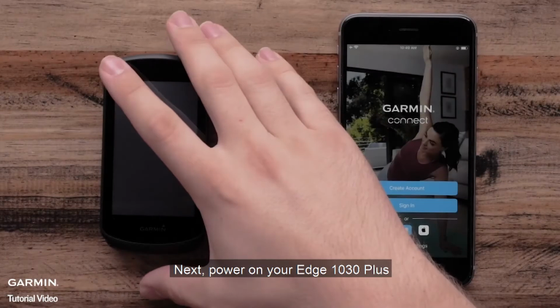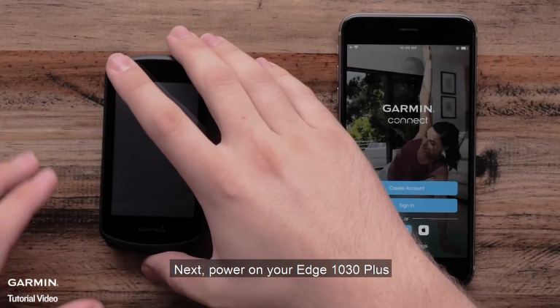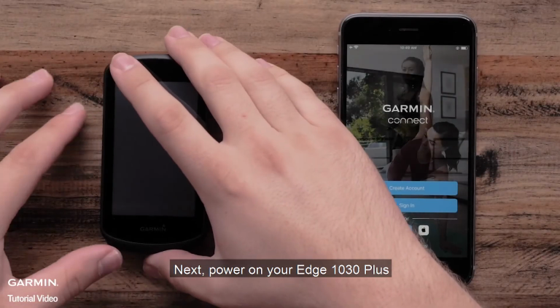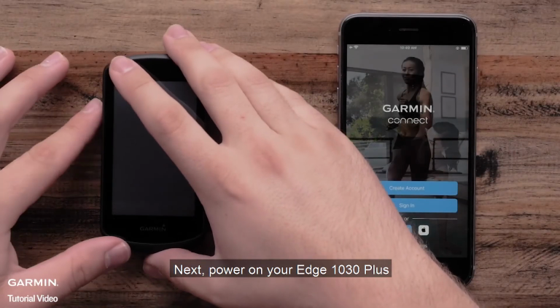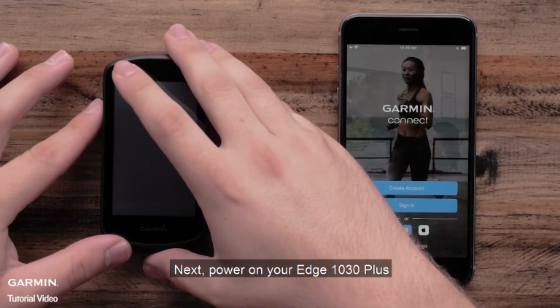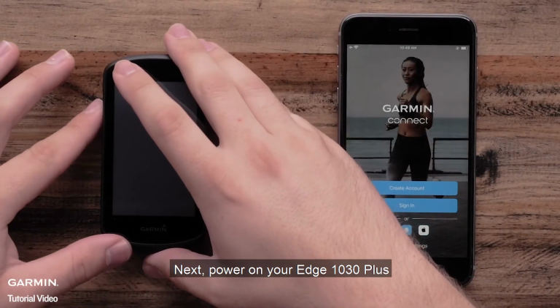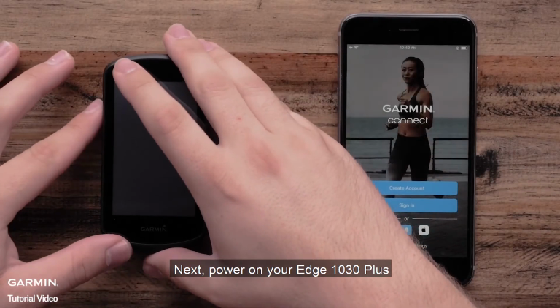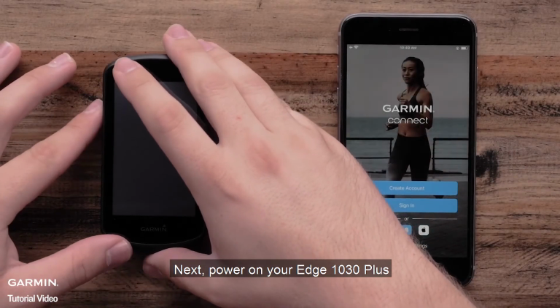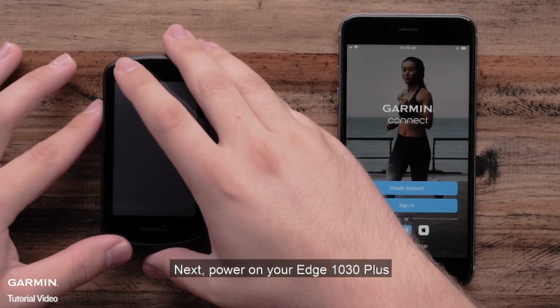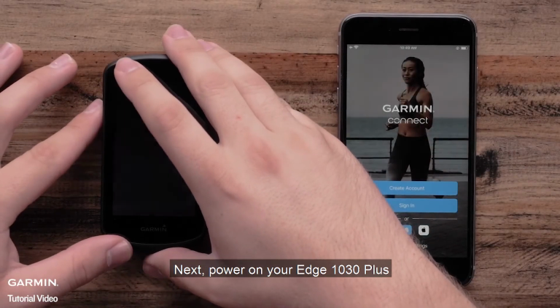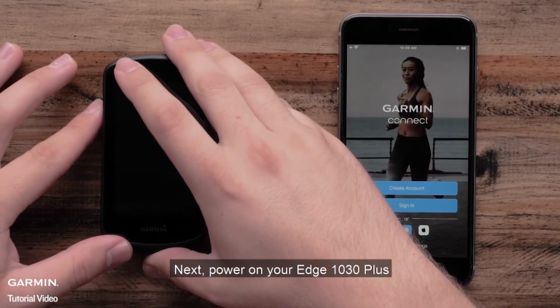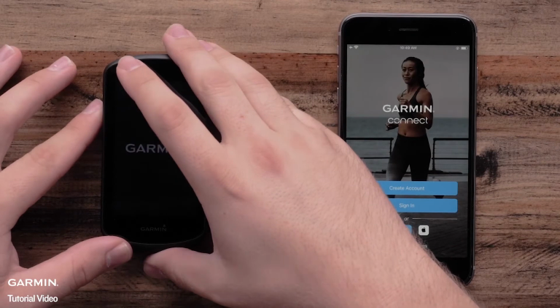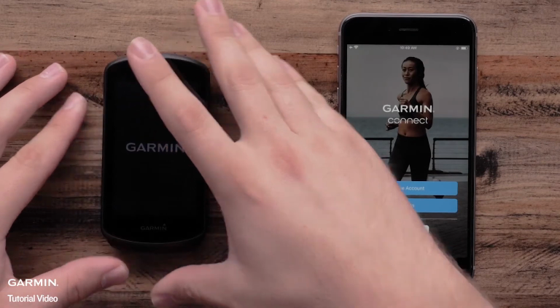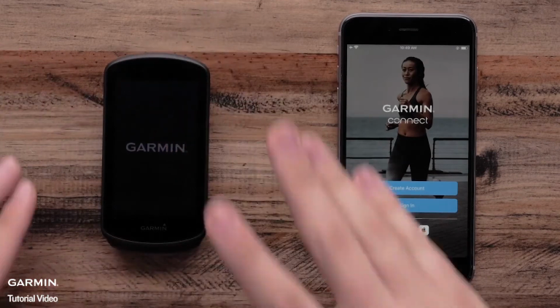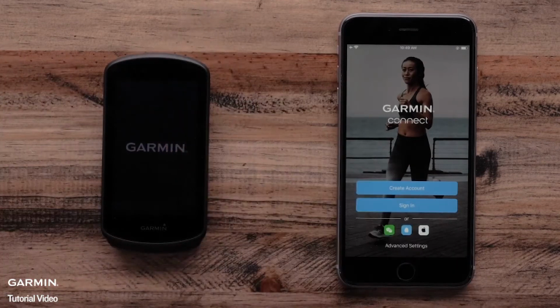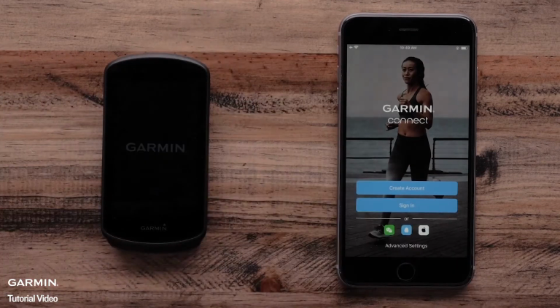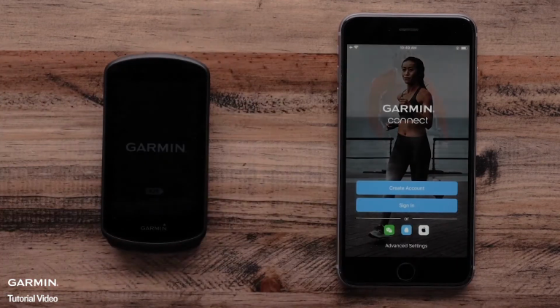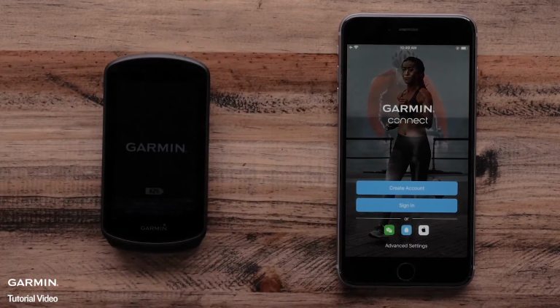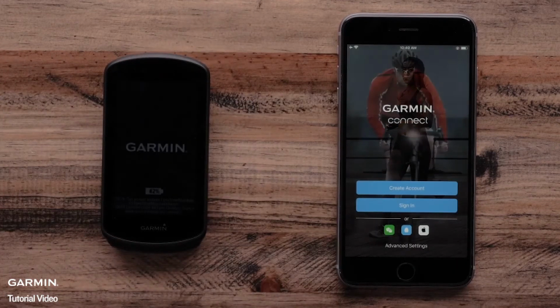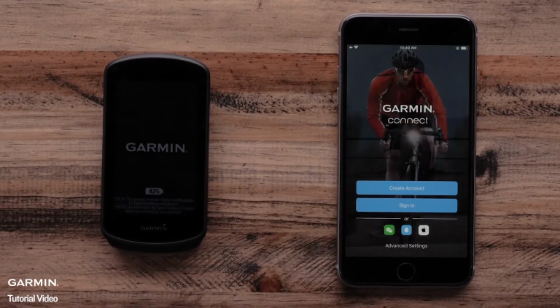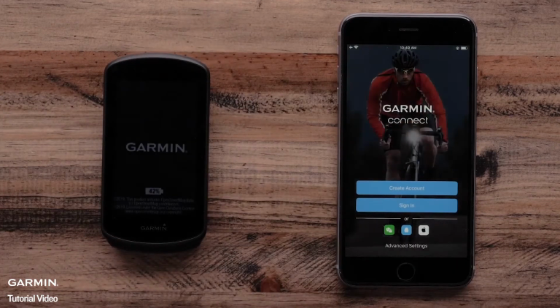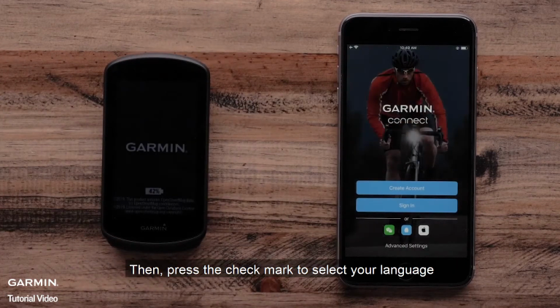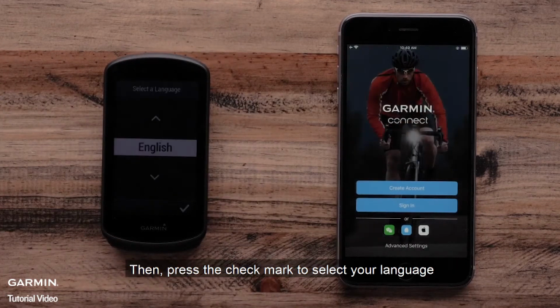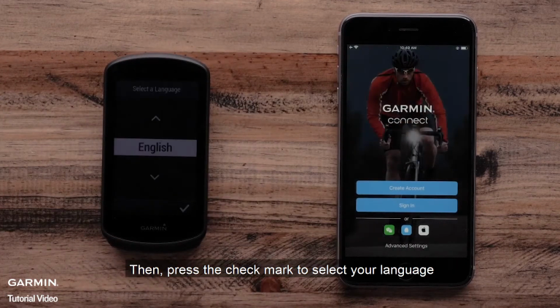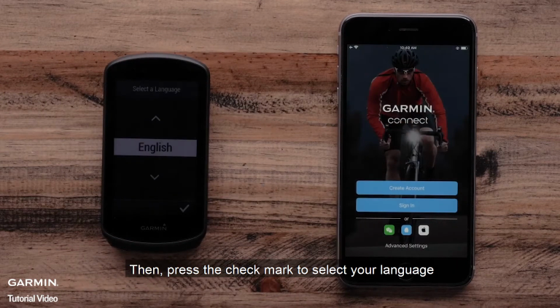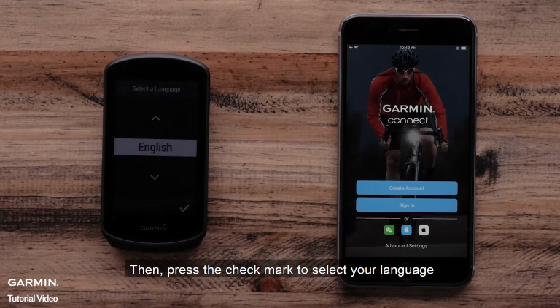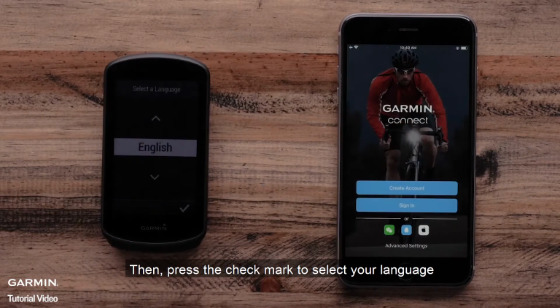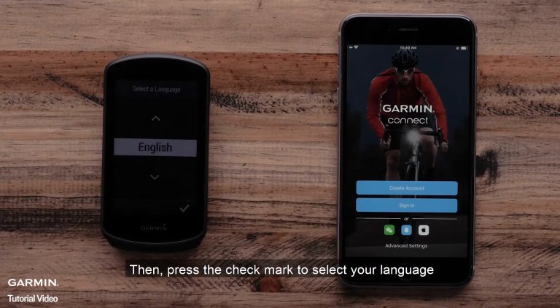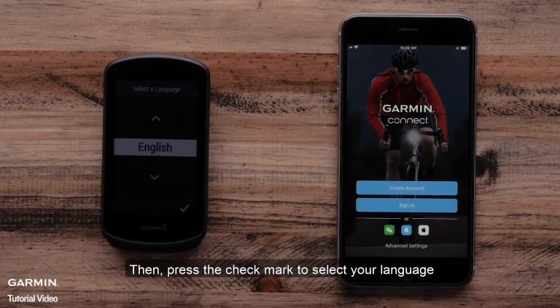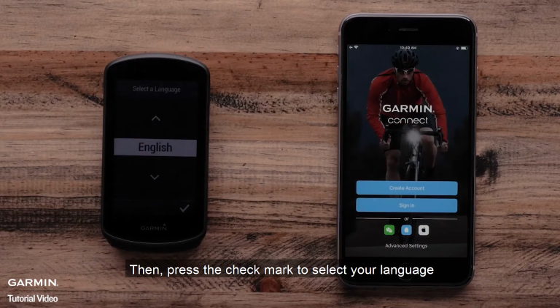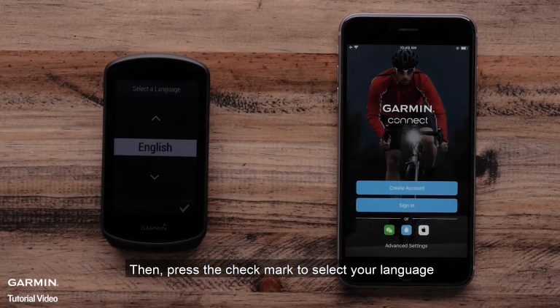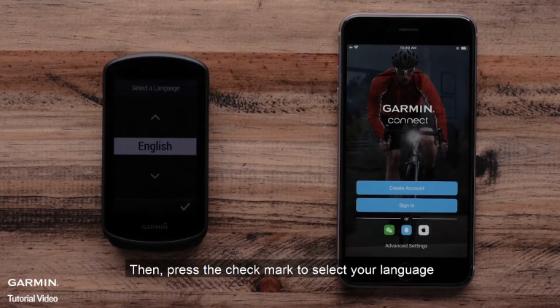Next, power on your Edge 1030 Plus. Then press the check mark to select your language.